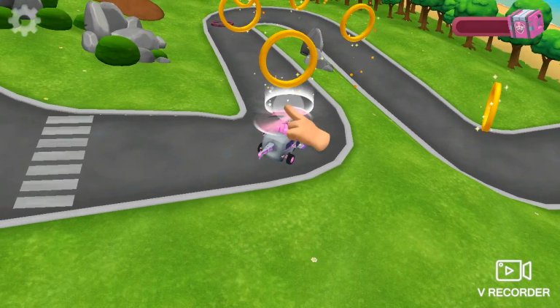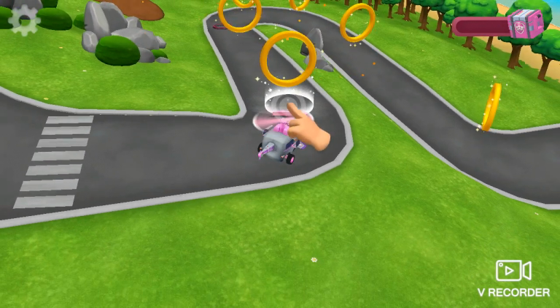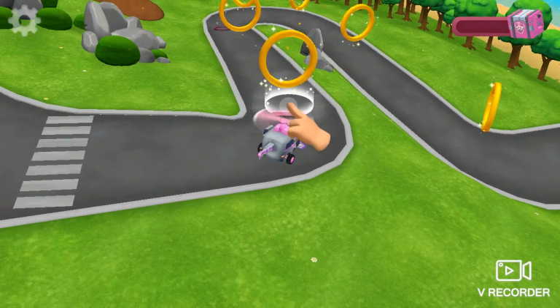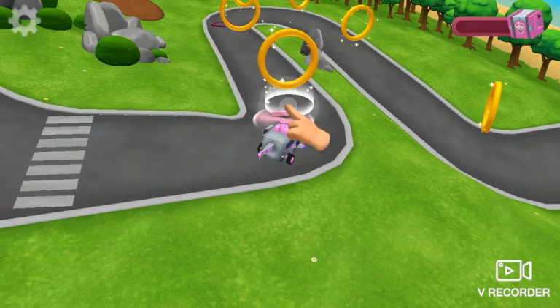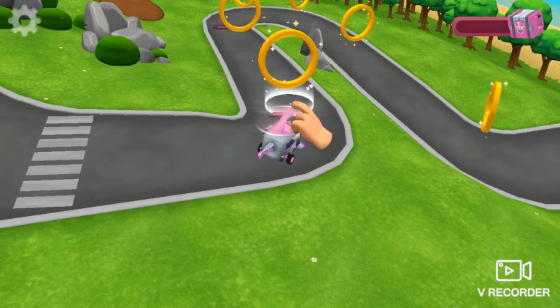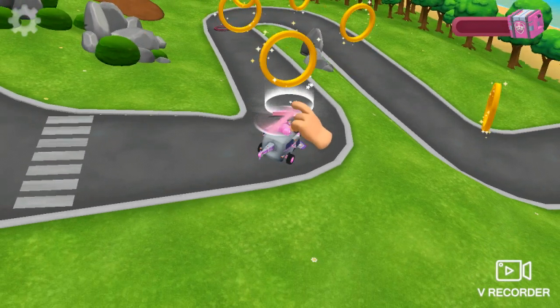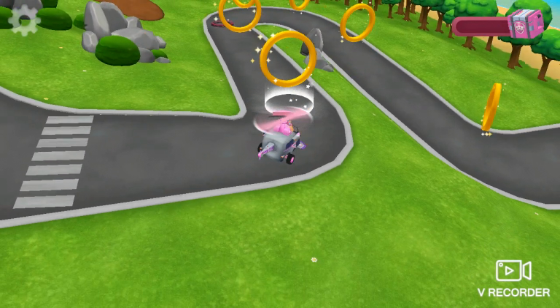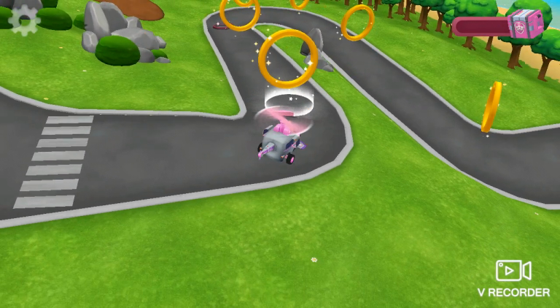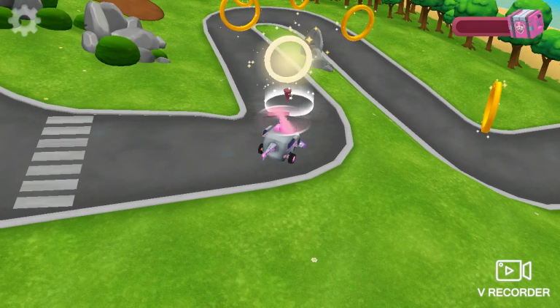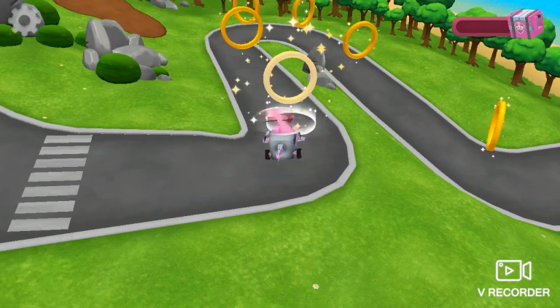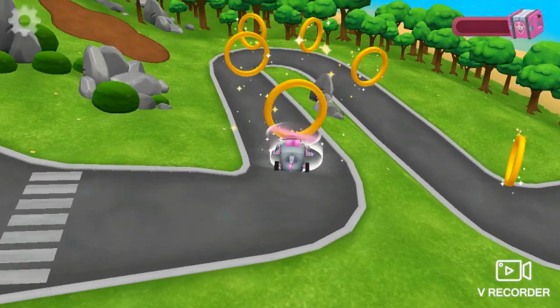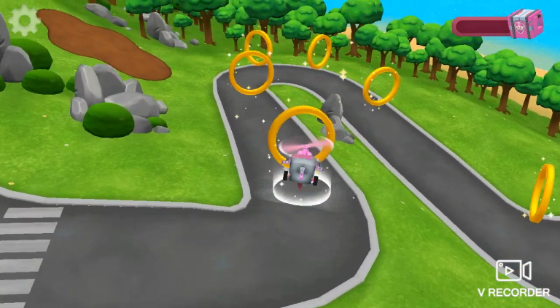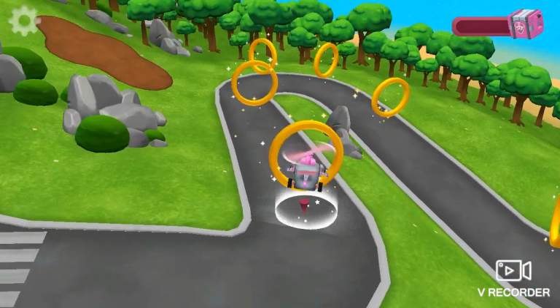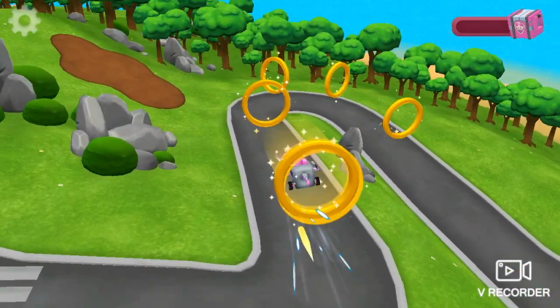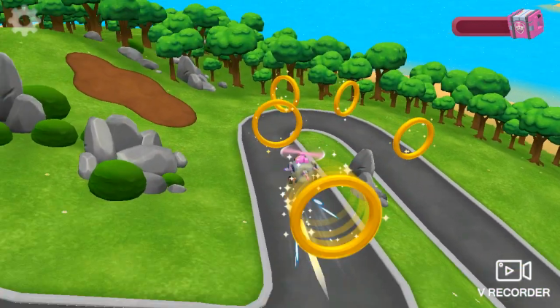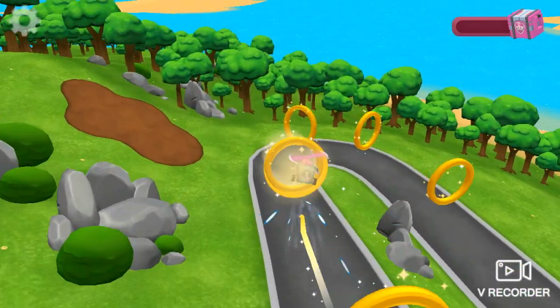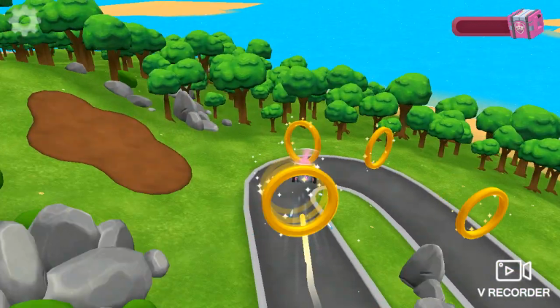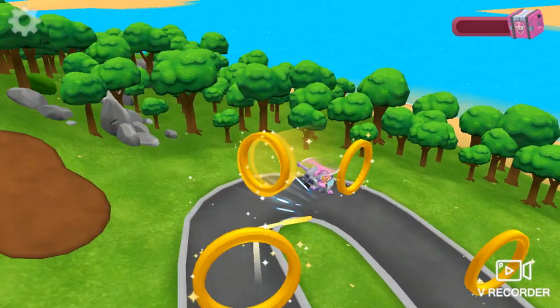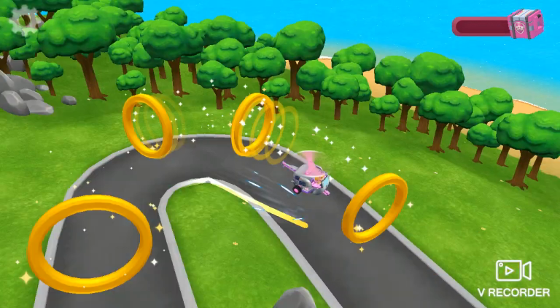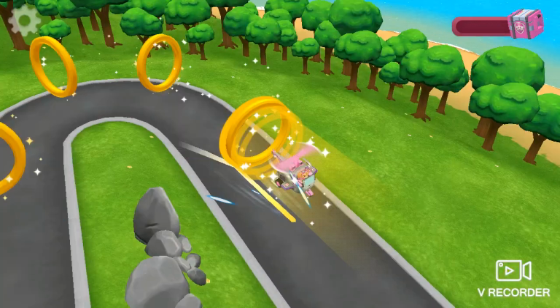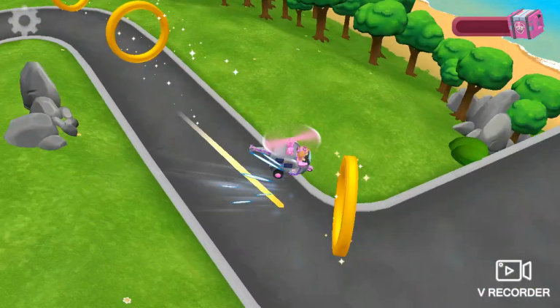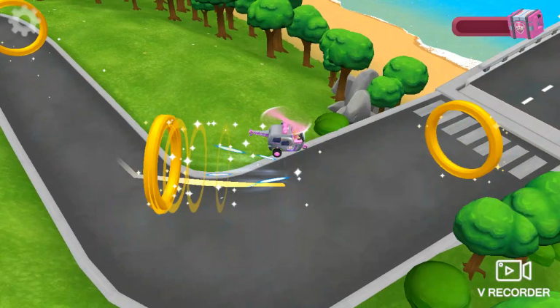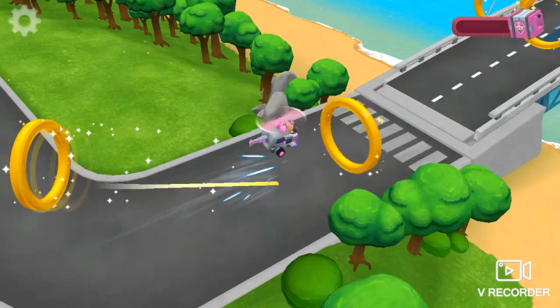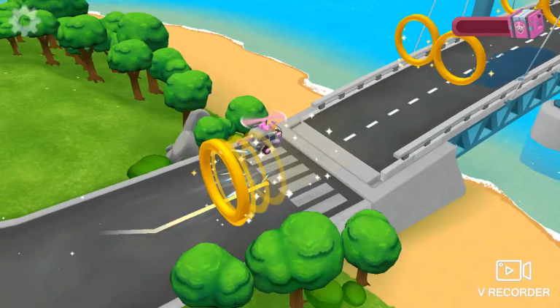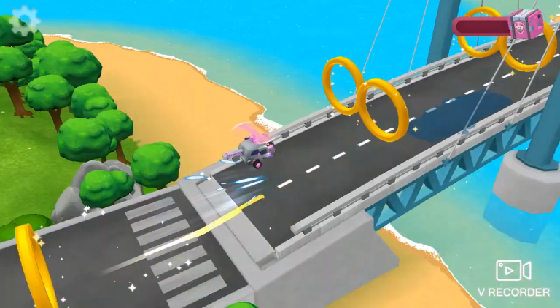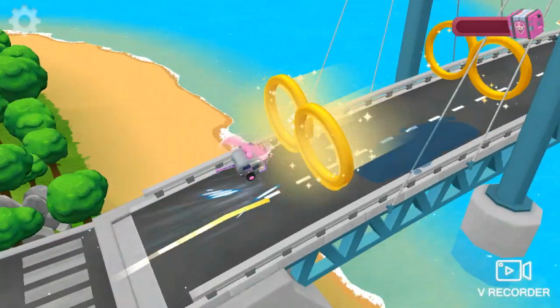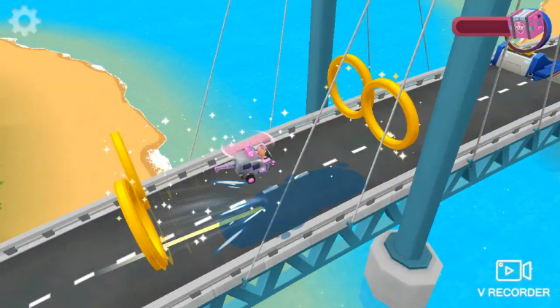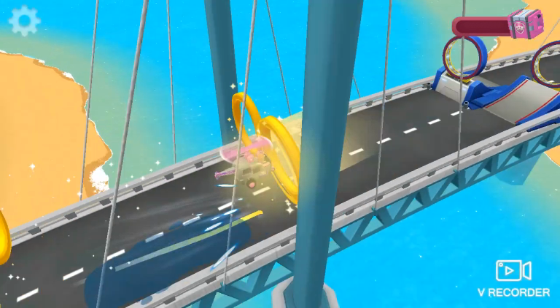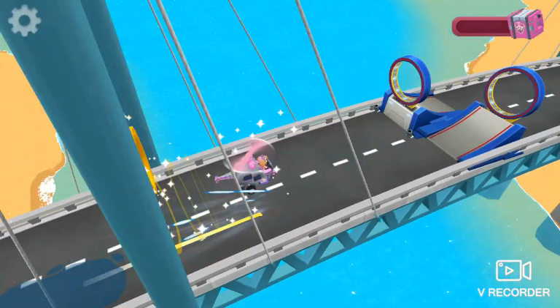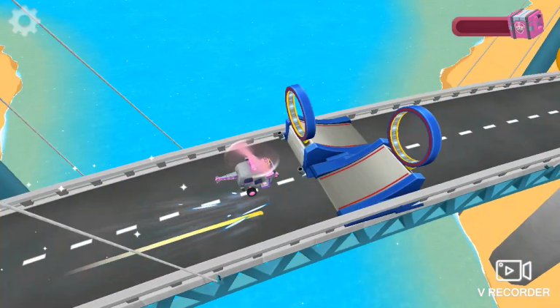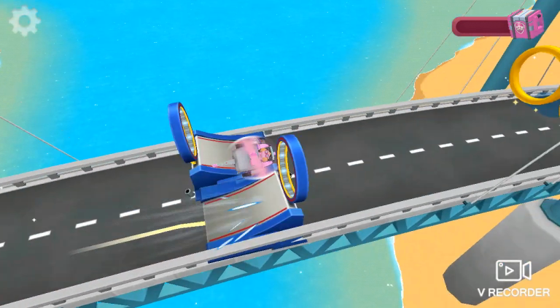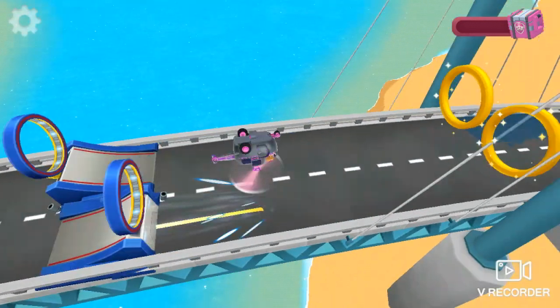Tap on the boost ring to use it. You're the fastest pup in town. Drive over these pads to get a speed wheel.